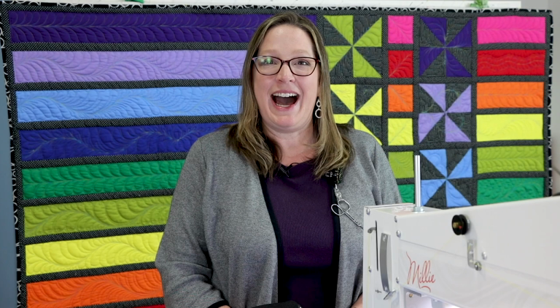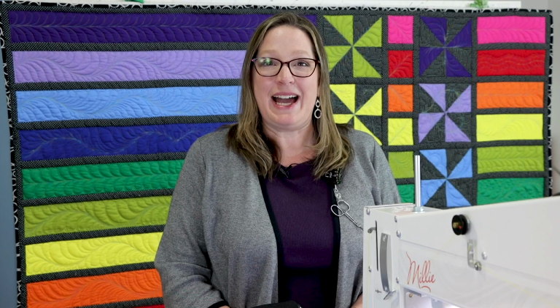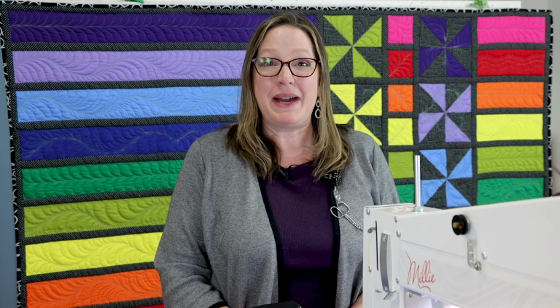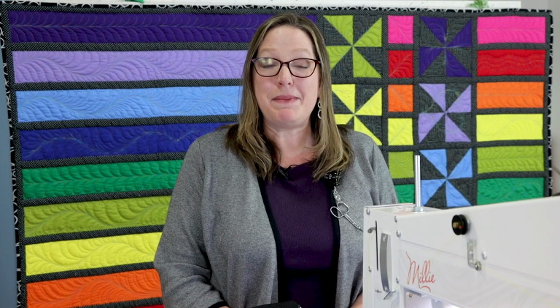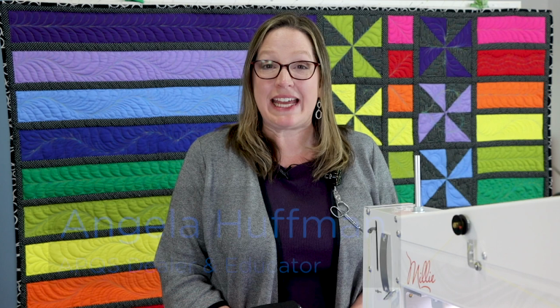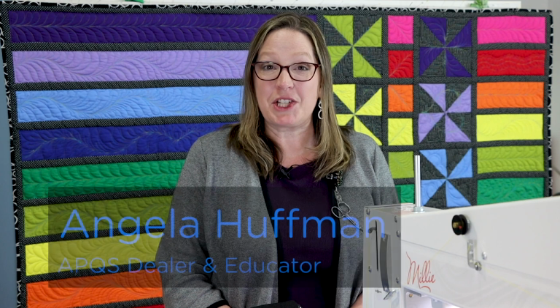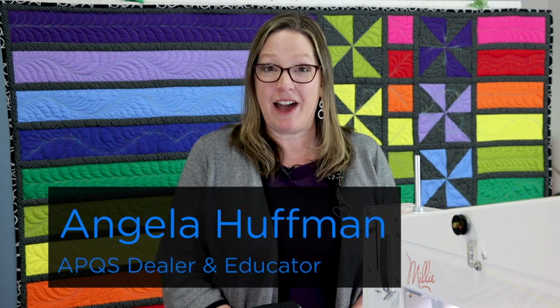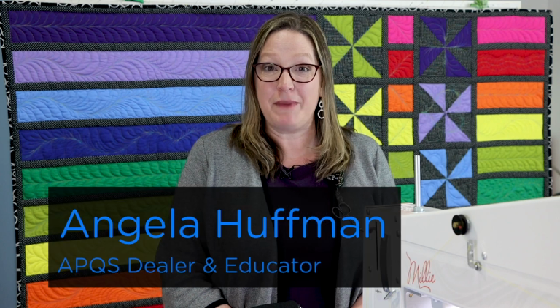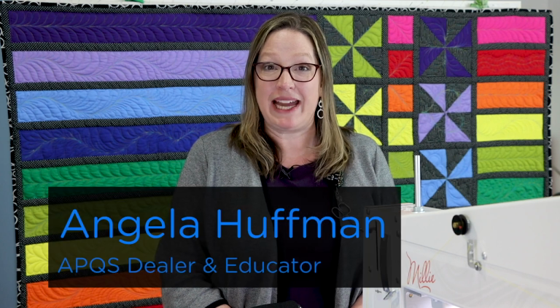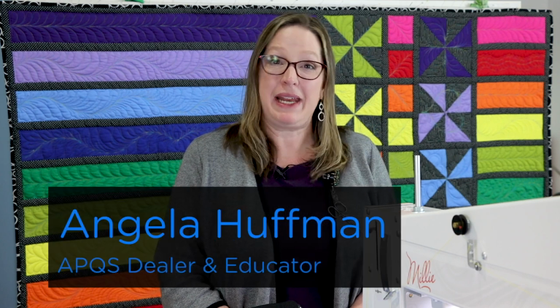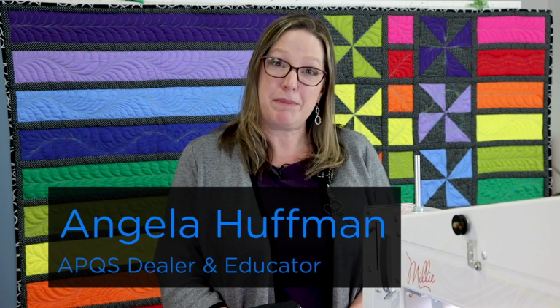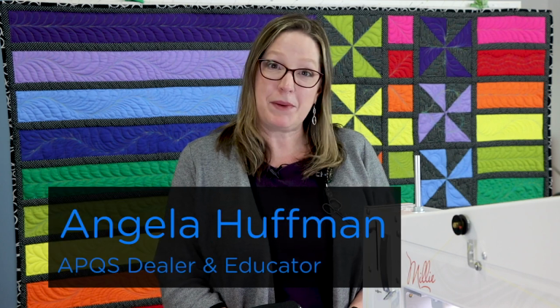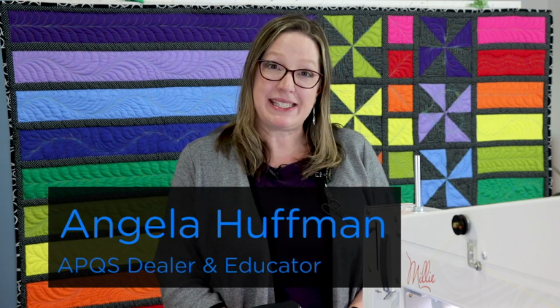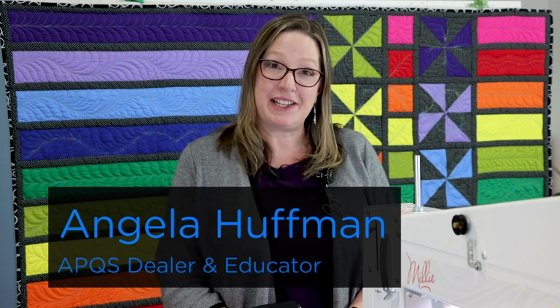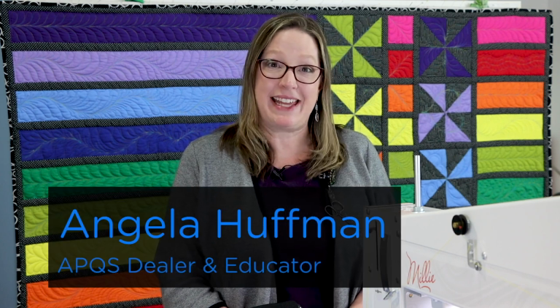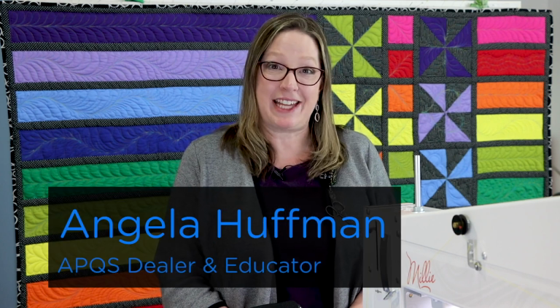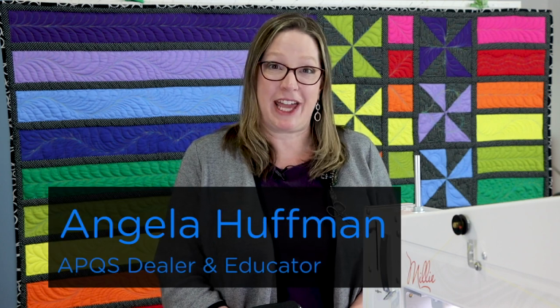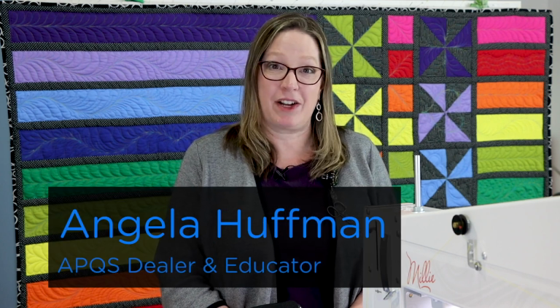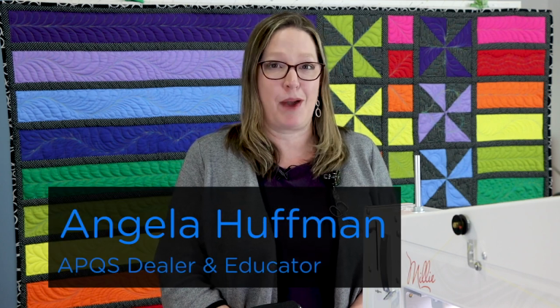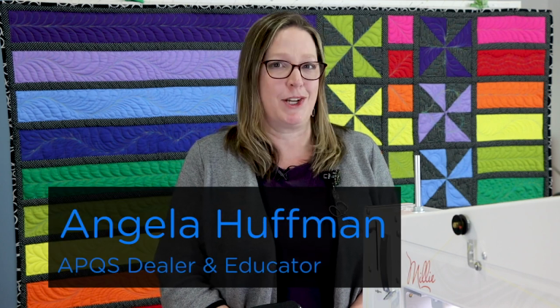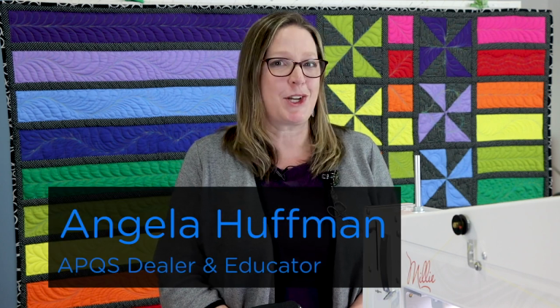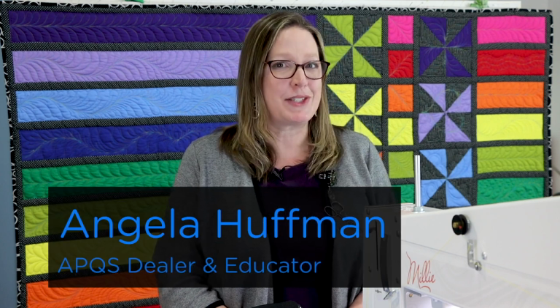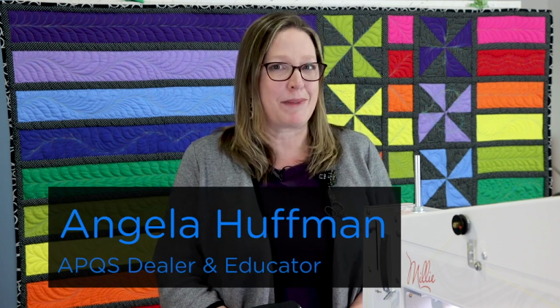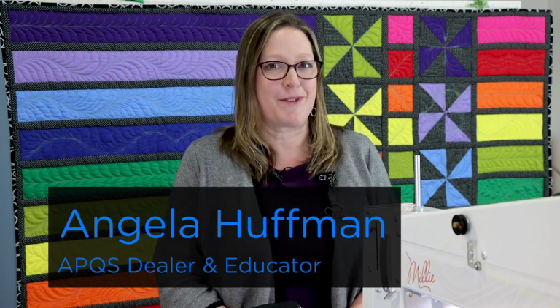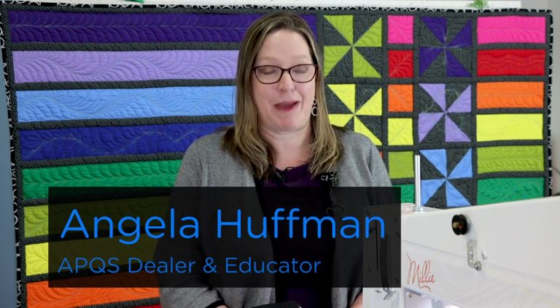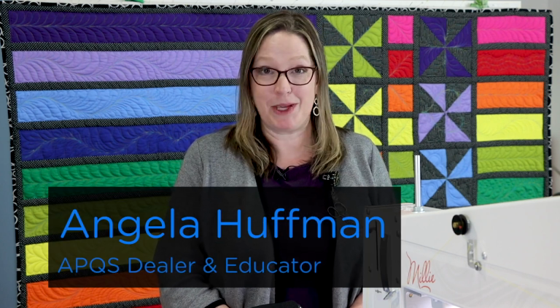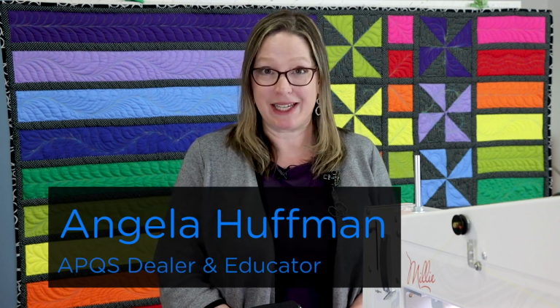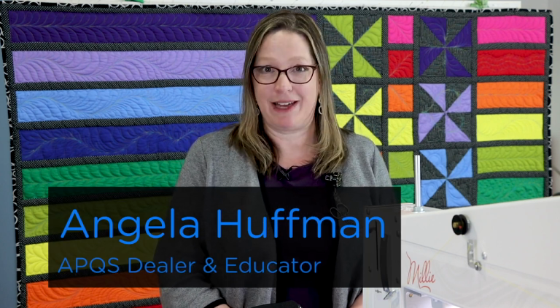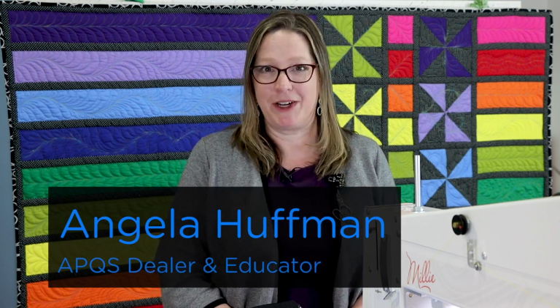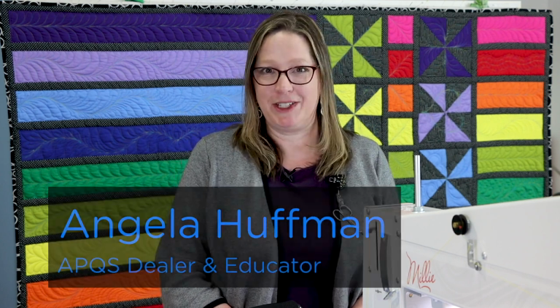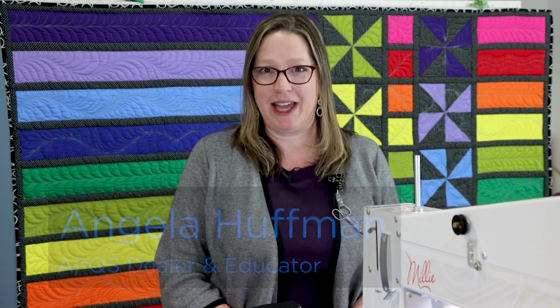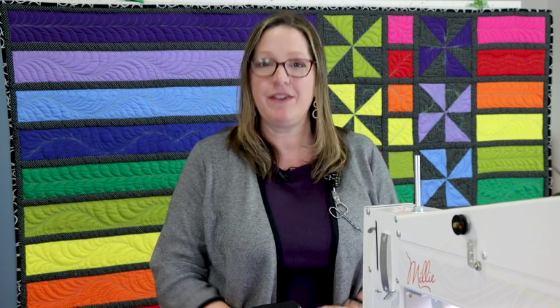Hi, my name is Angela Huffman. I'm an APQS dealer and educator. I want to show you something for that music lover in your life.